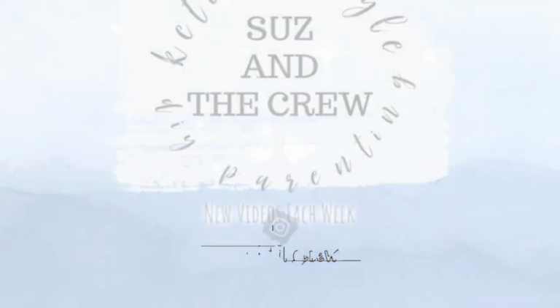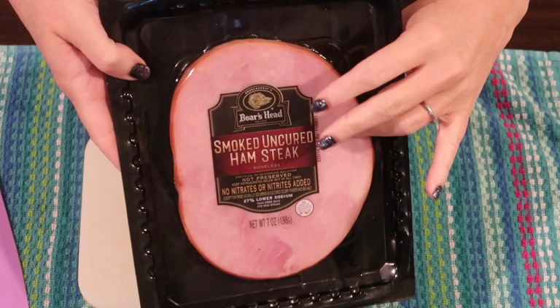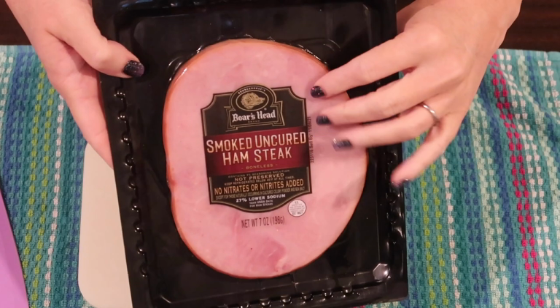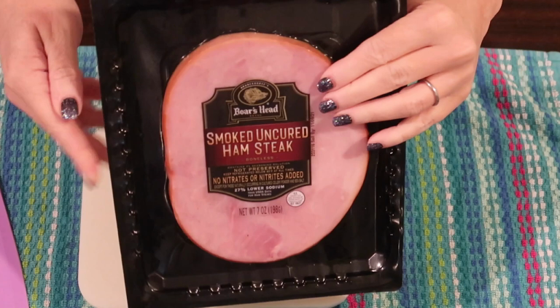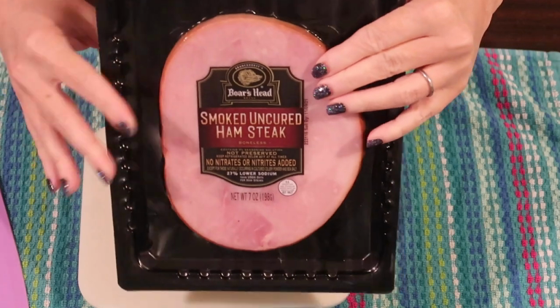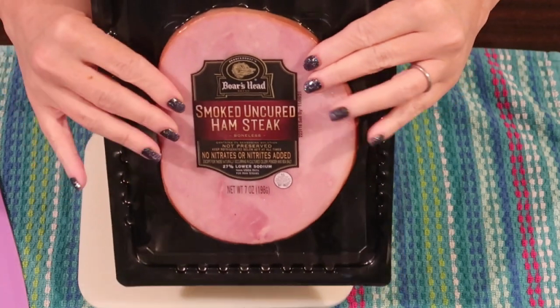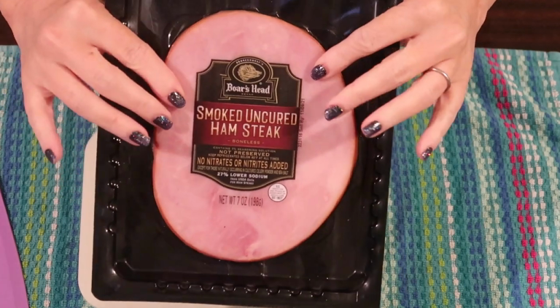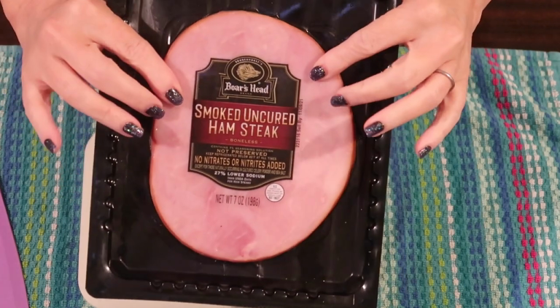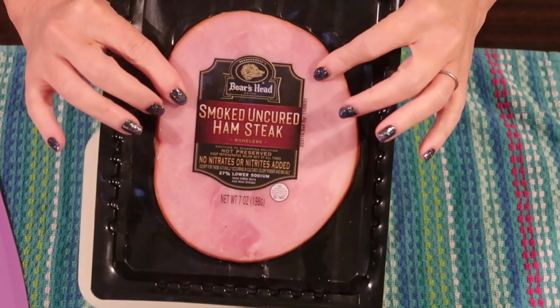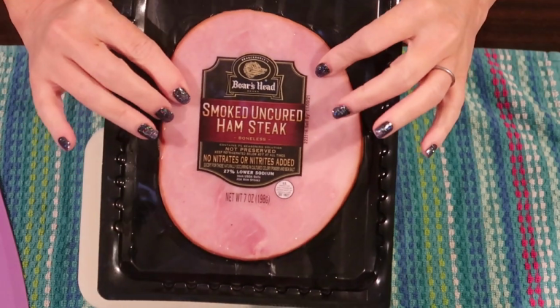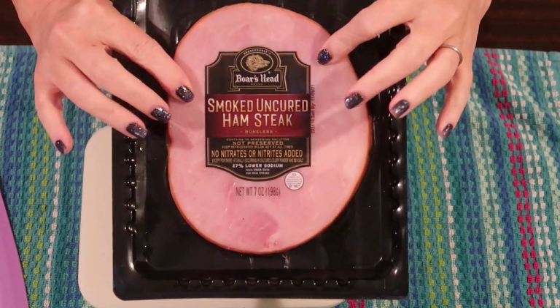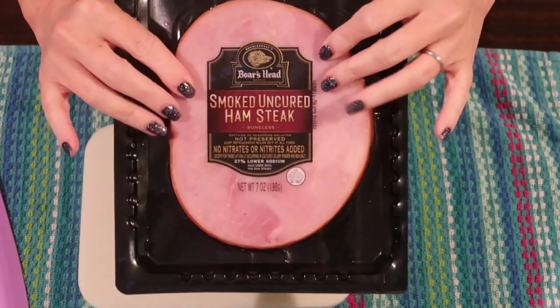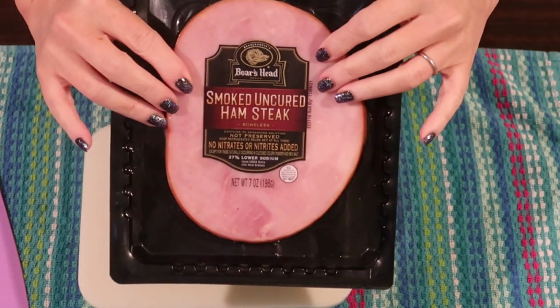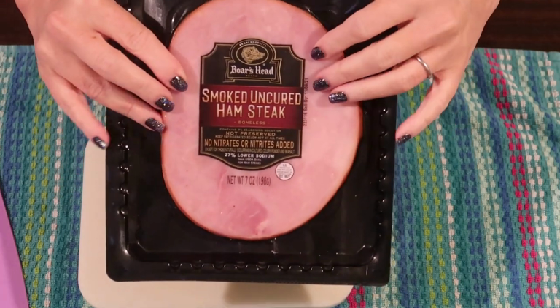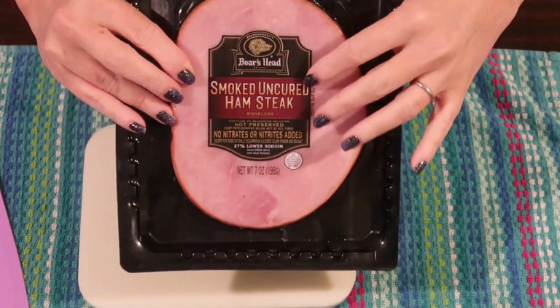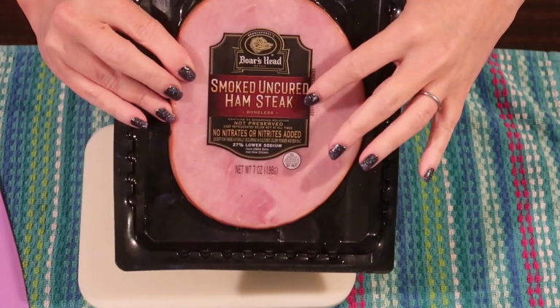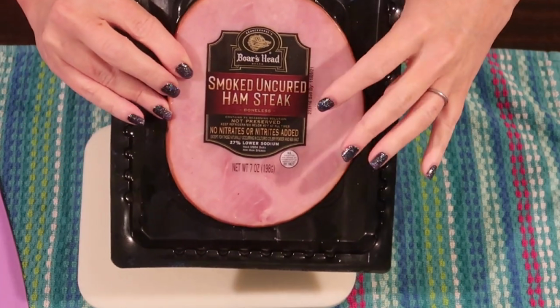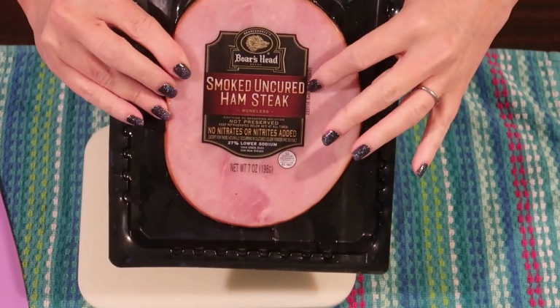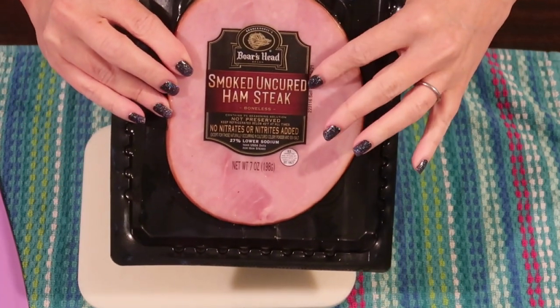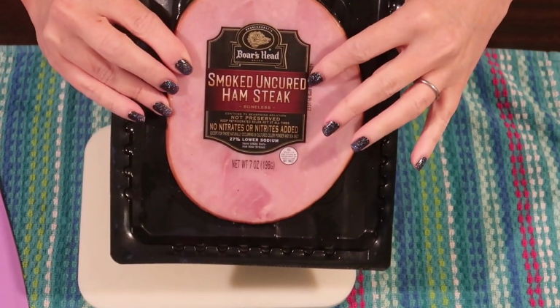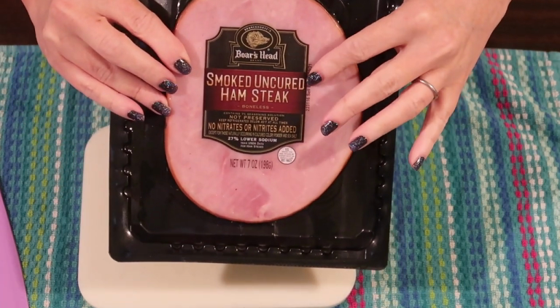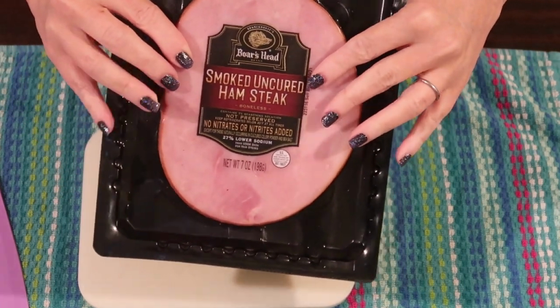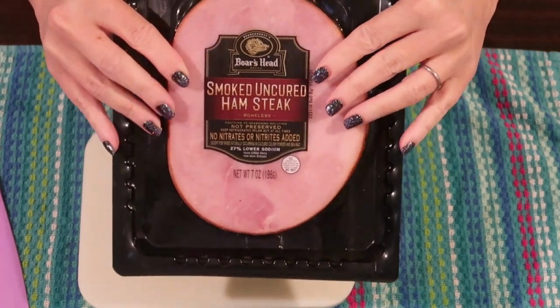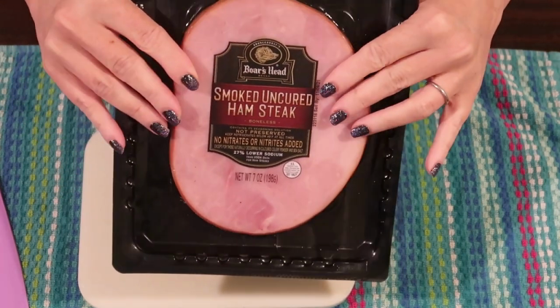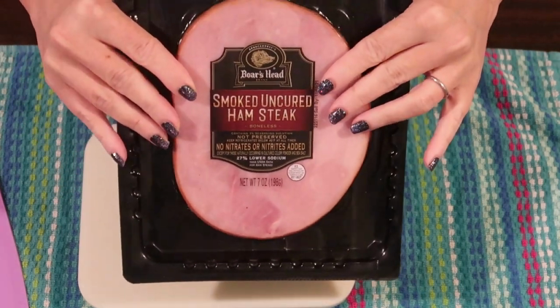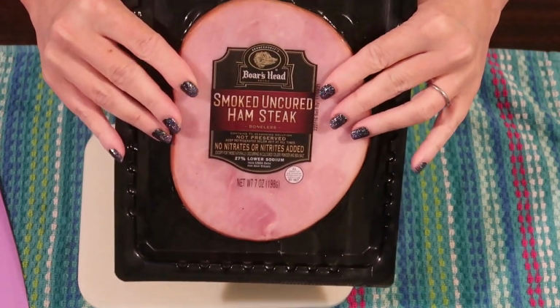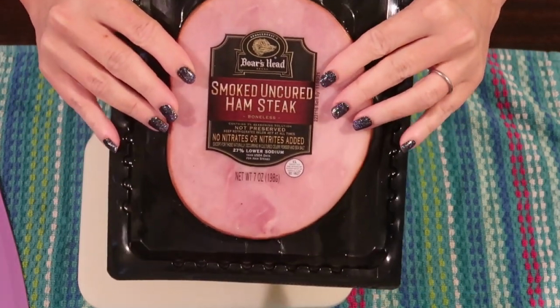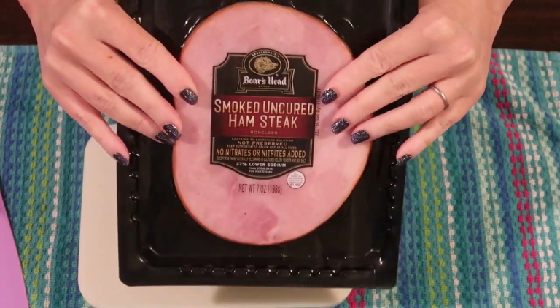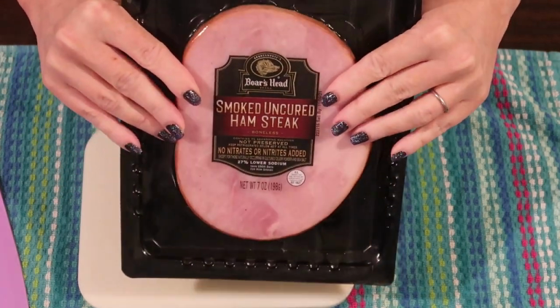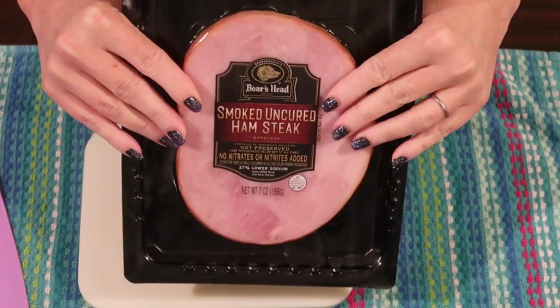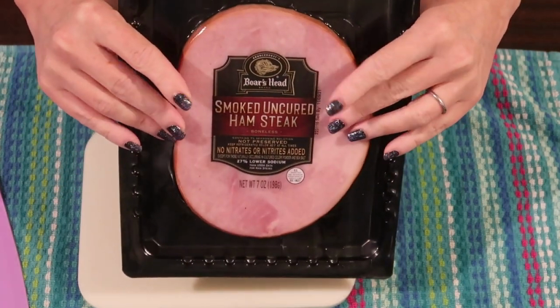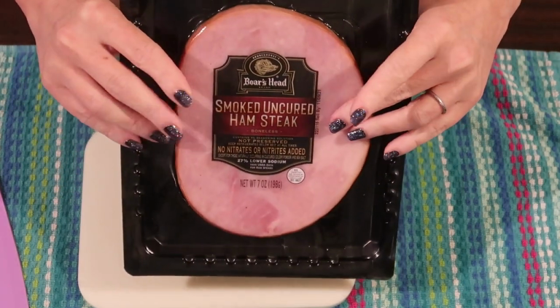This recipe is based on one by allrecipes.com. I'll link the original recipe down below.